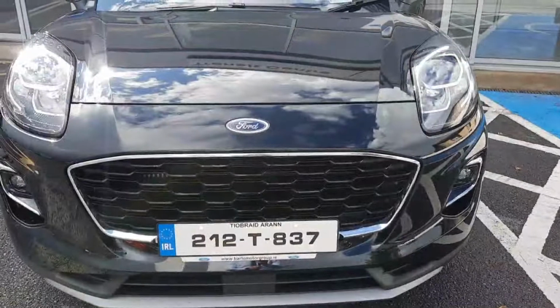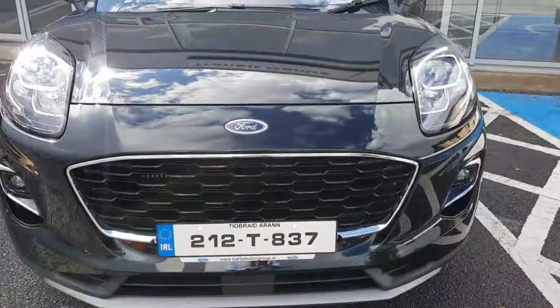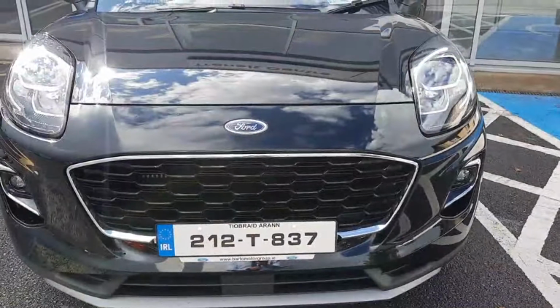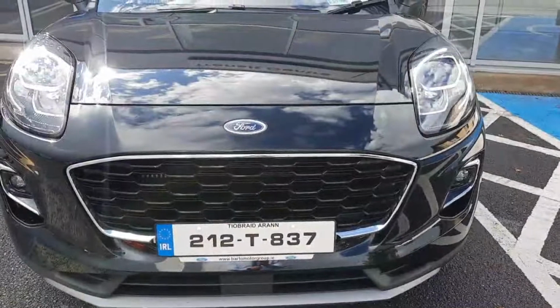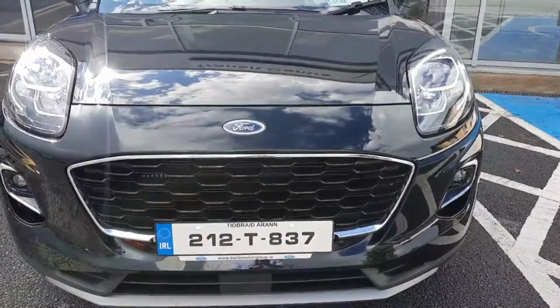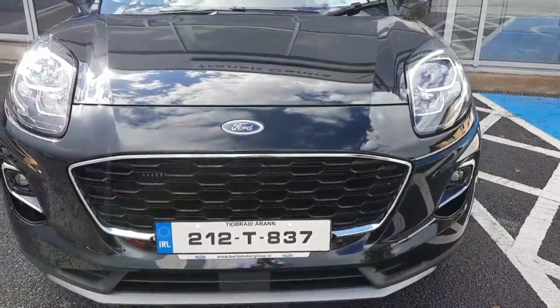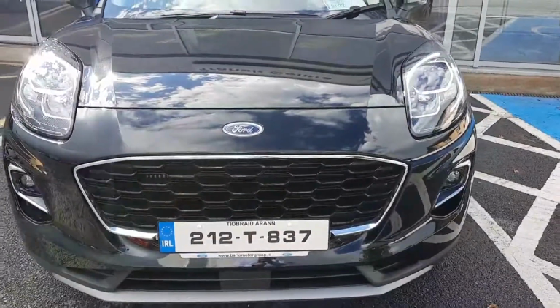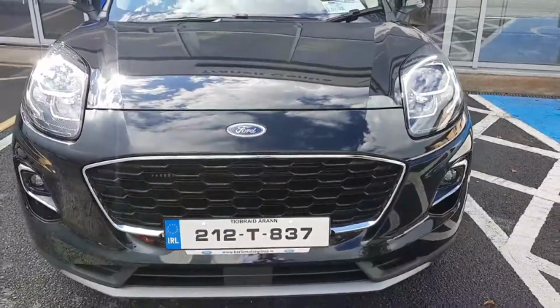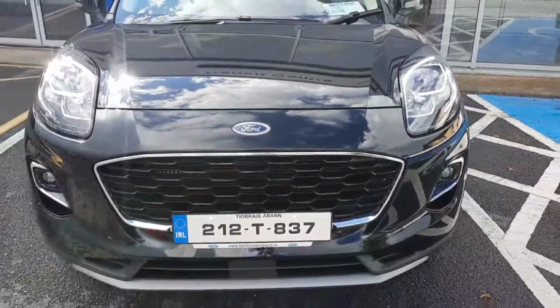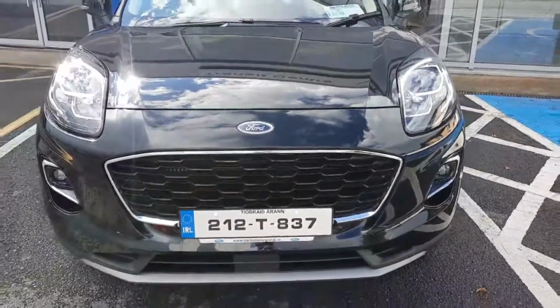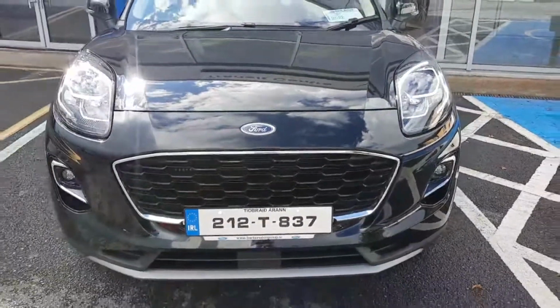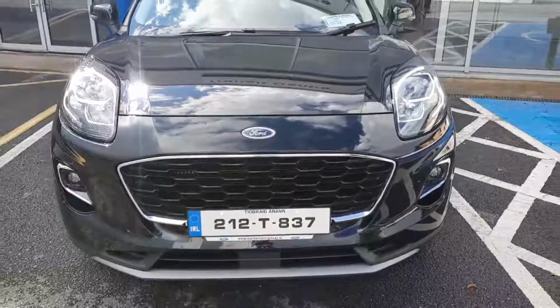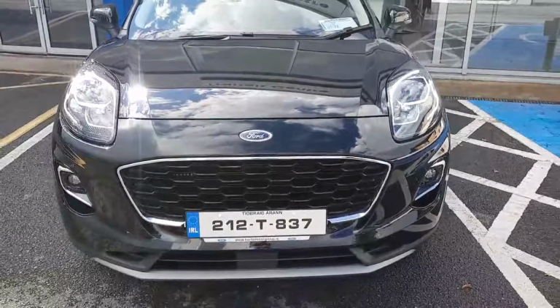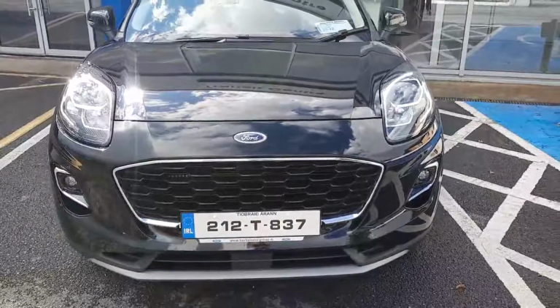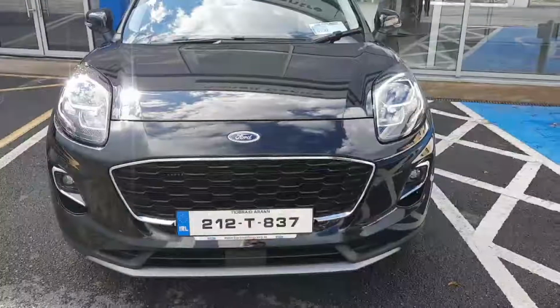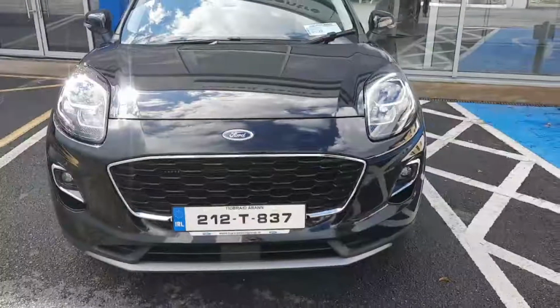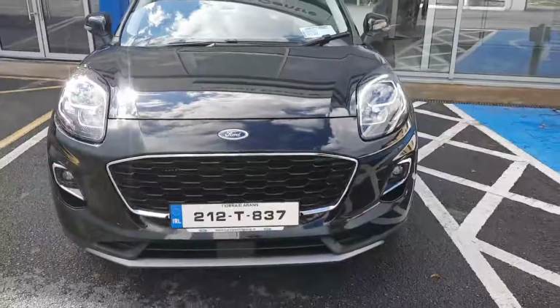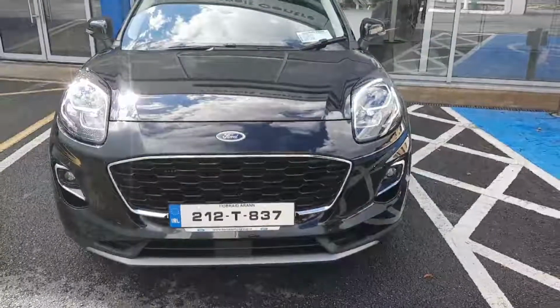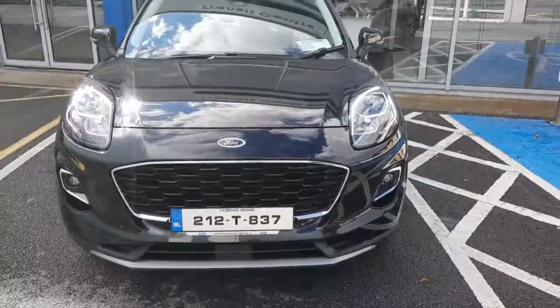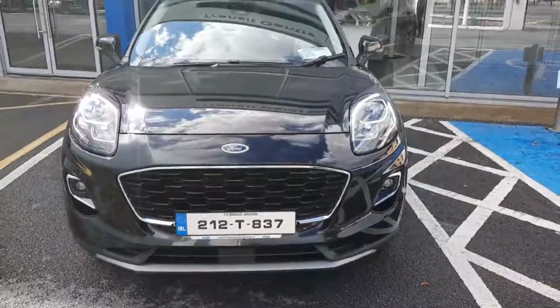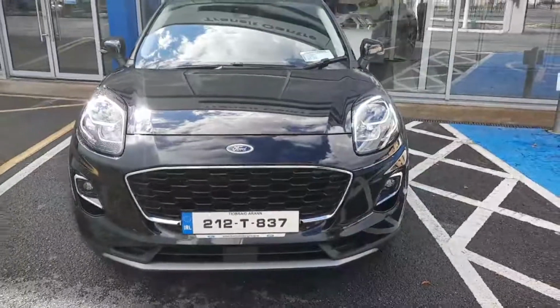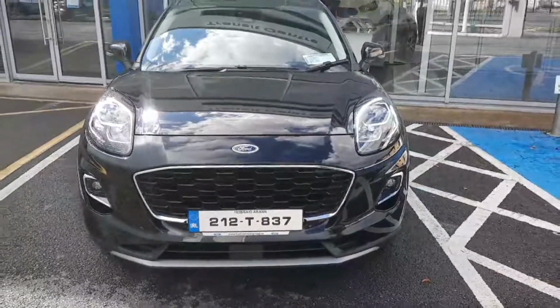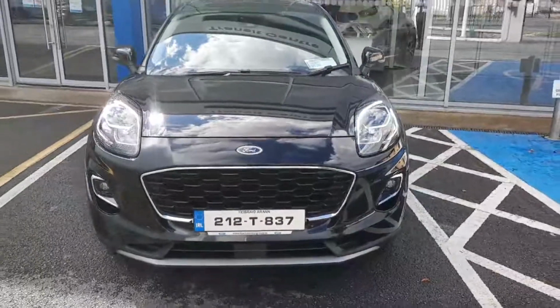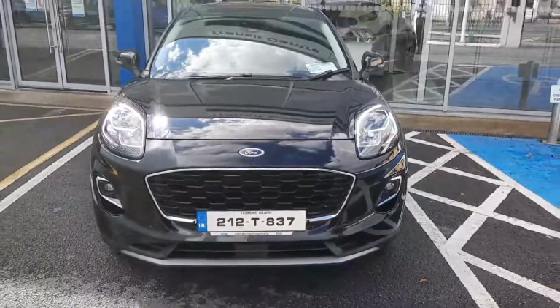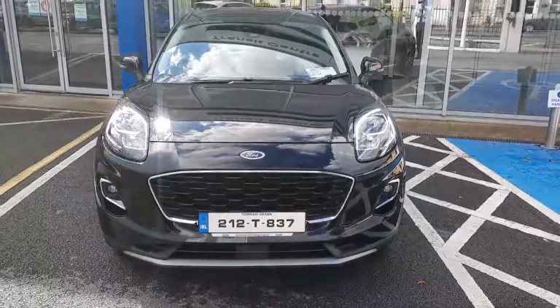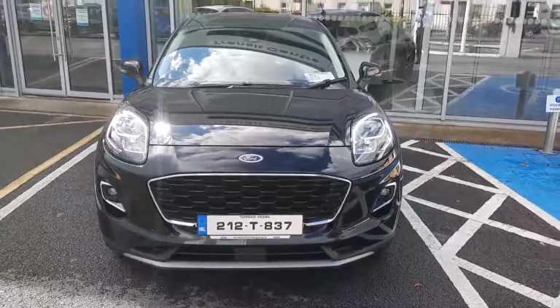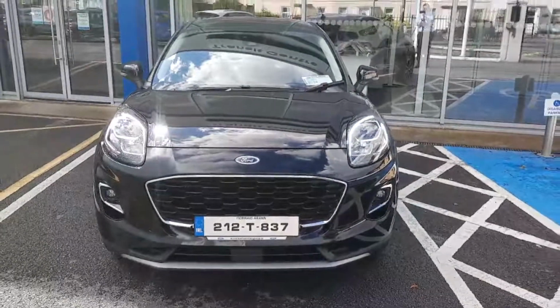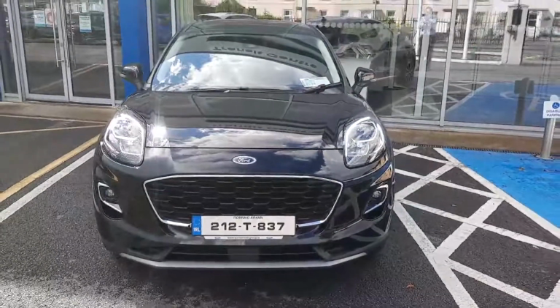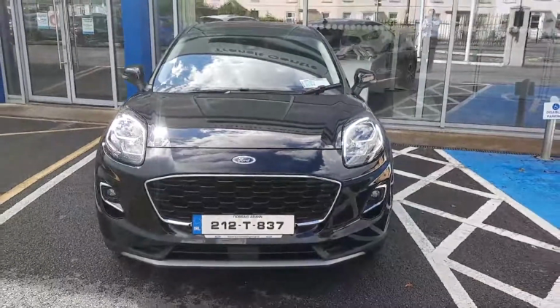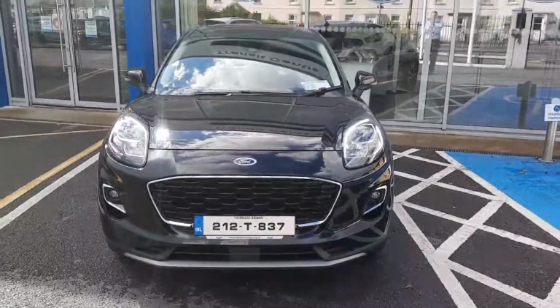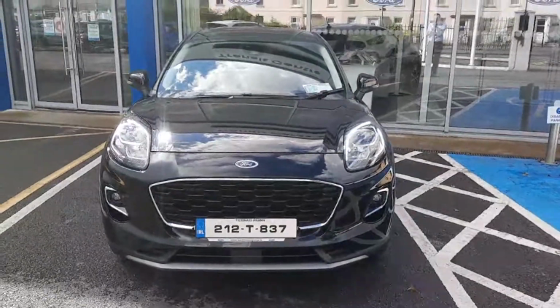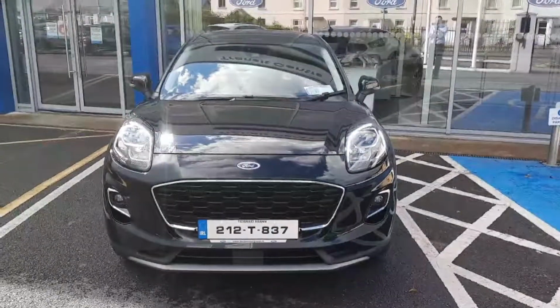If you need any more information on this car, you can give us a call at 052 6125 300. Thanks!